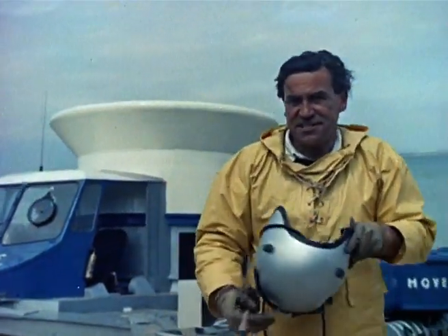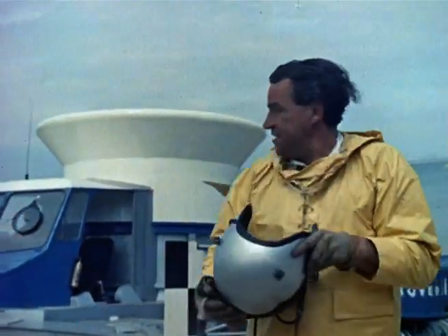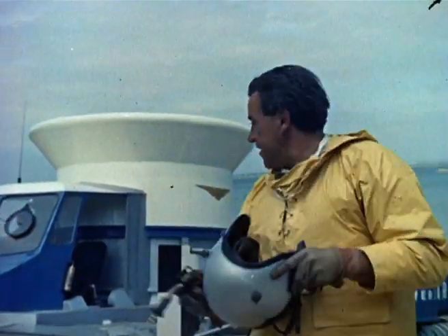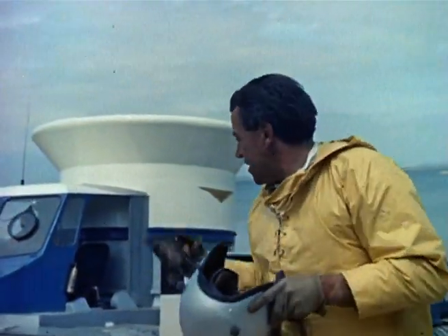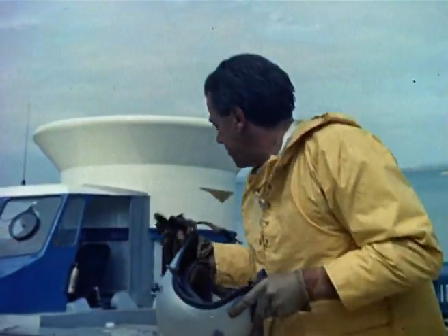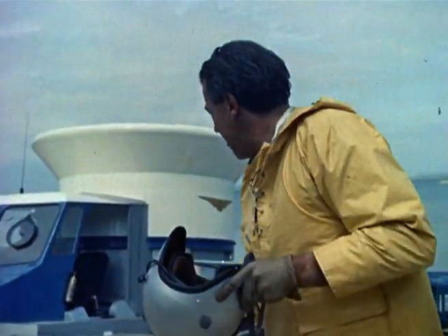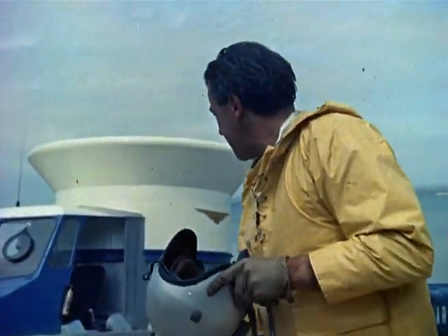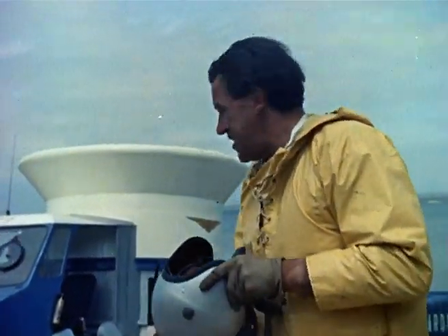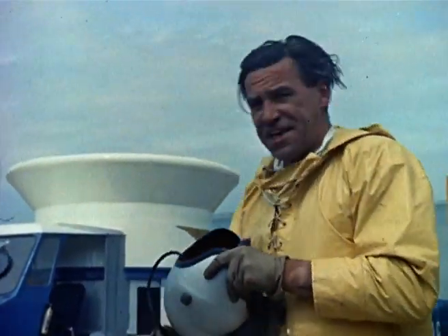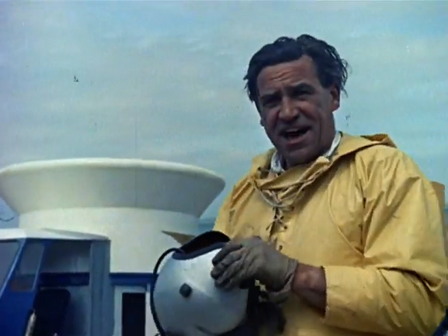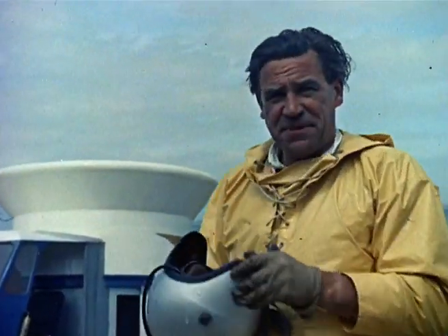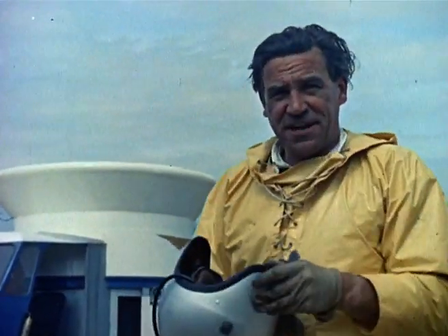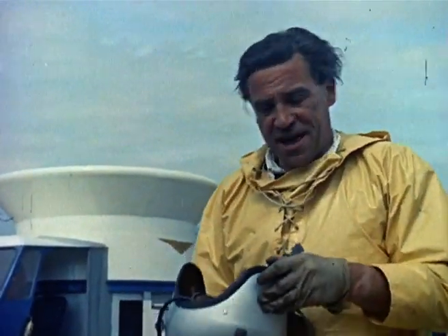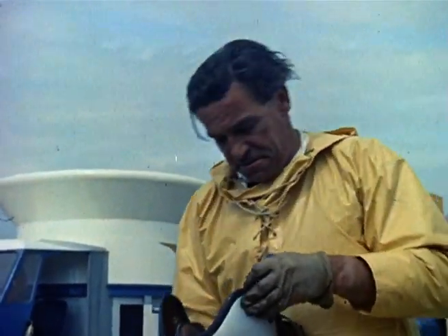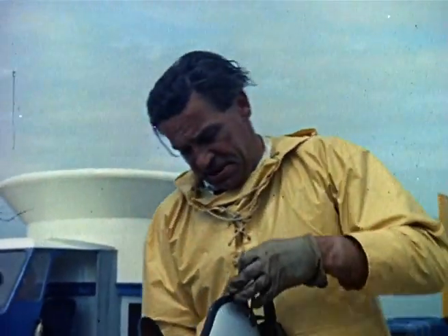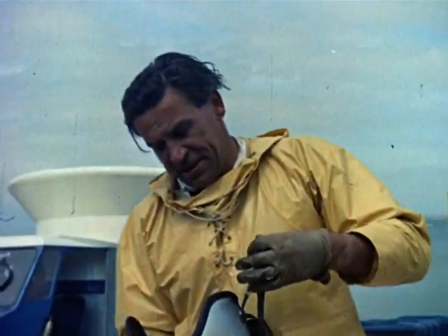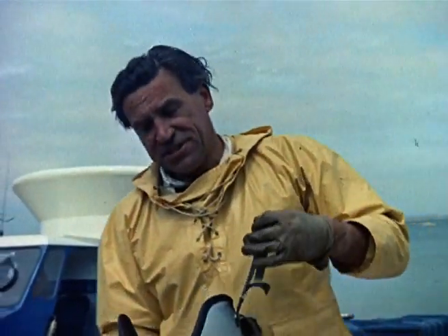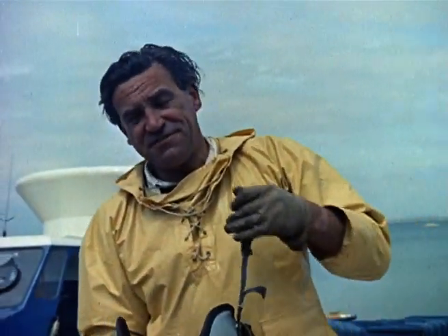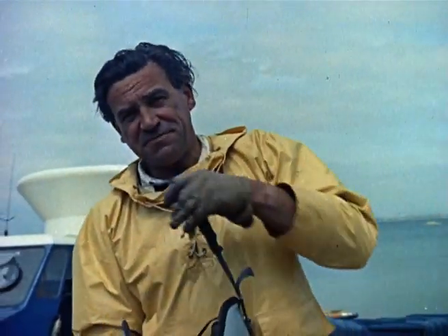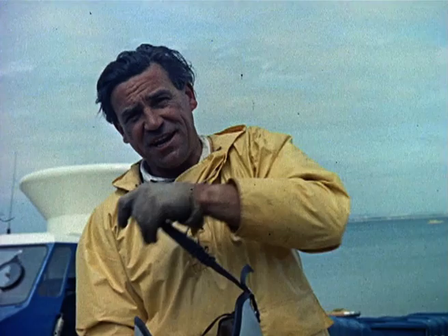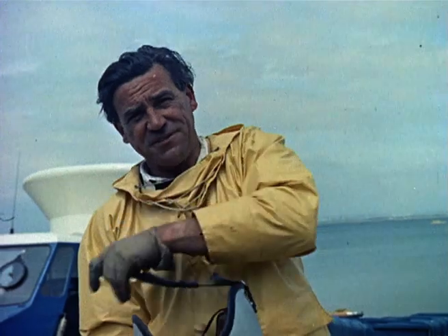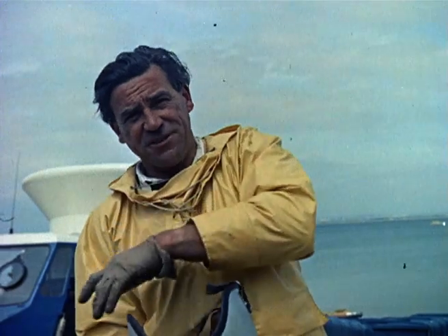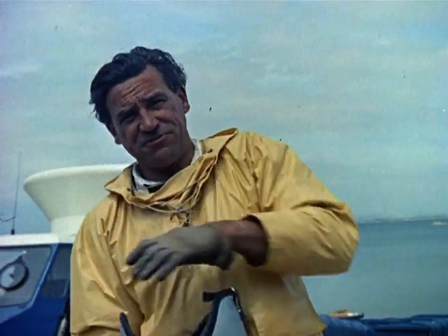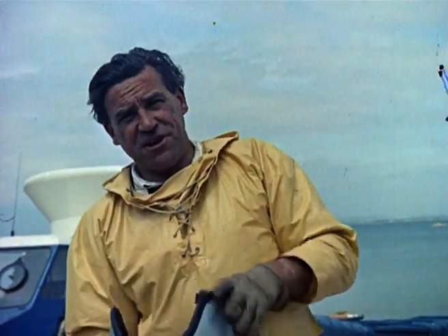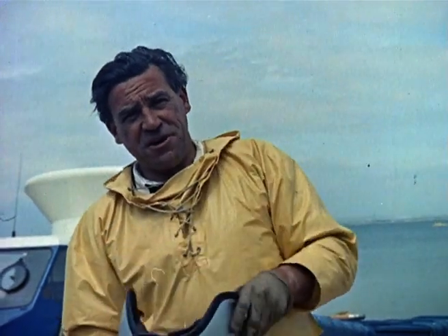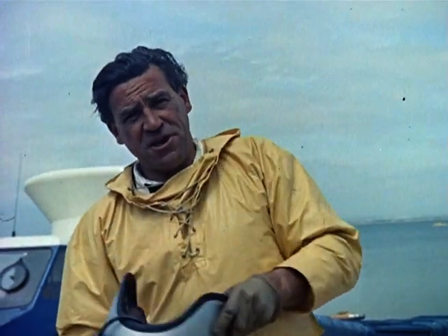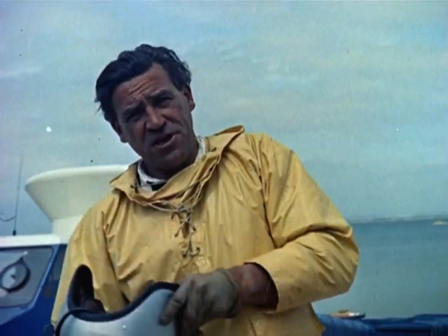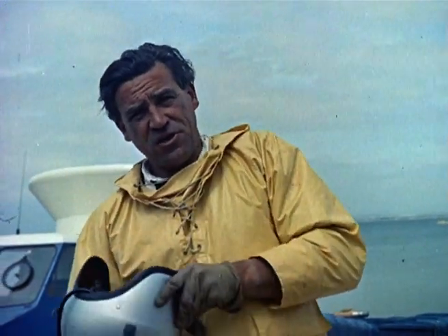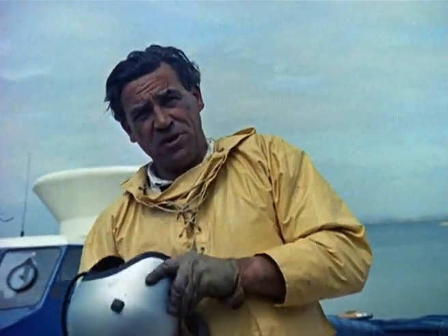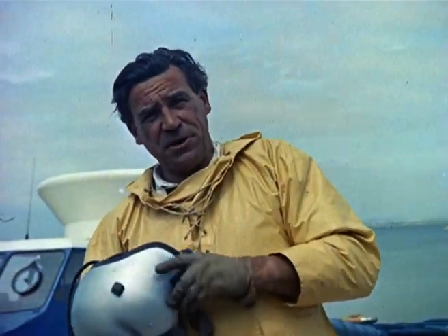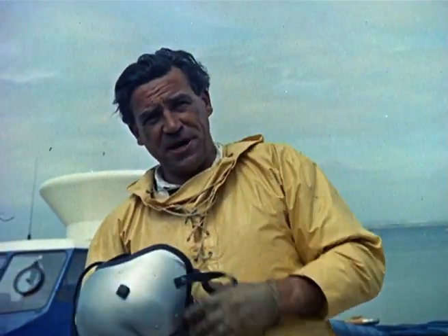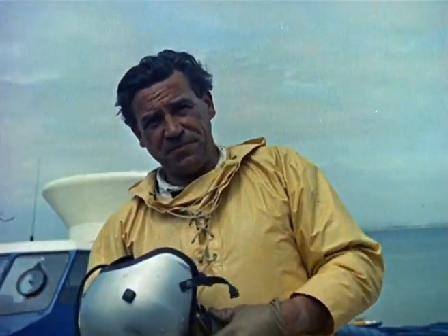Well, this is the hovercar. I'm Peter Land, chief test pilot for Saunders-Roe, who built her.